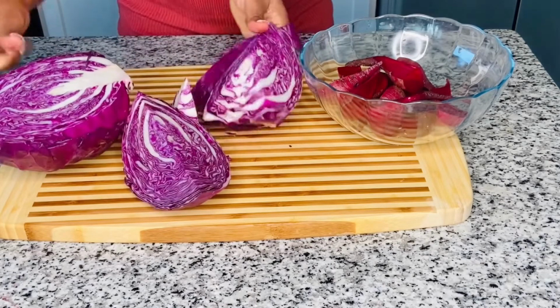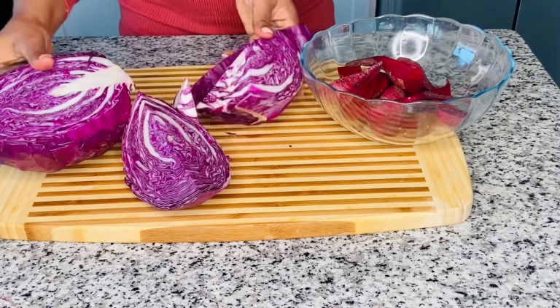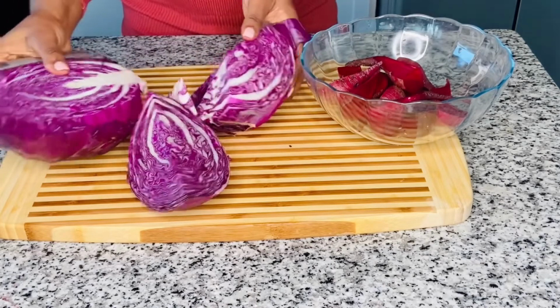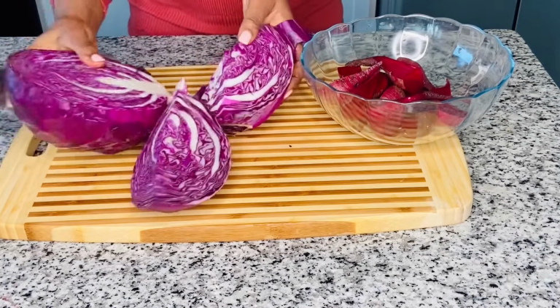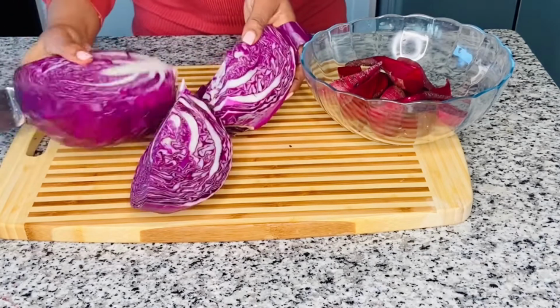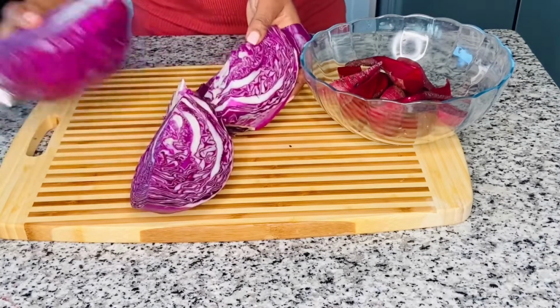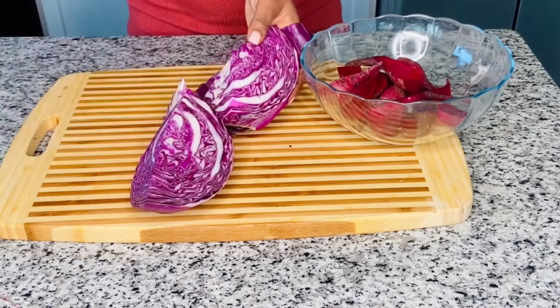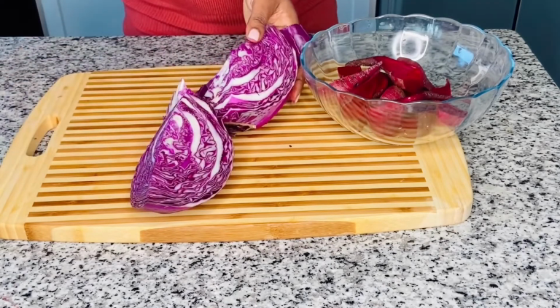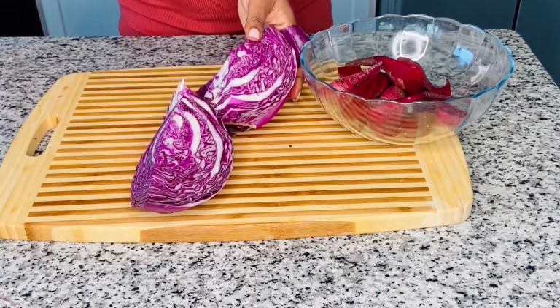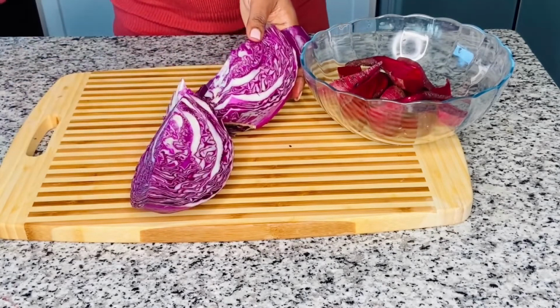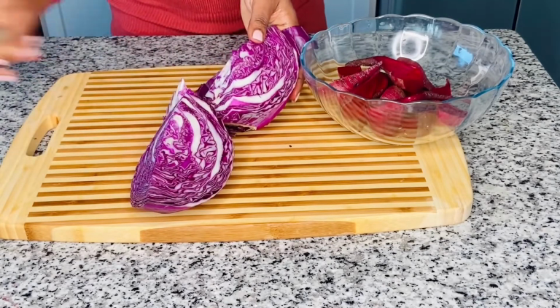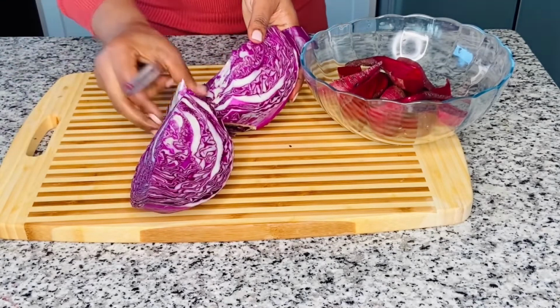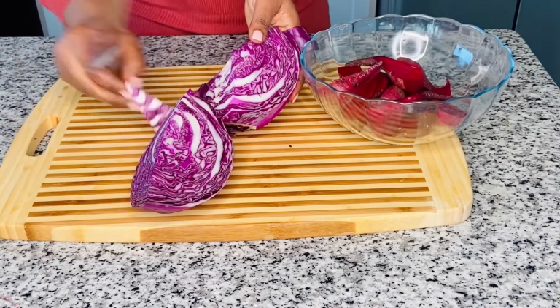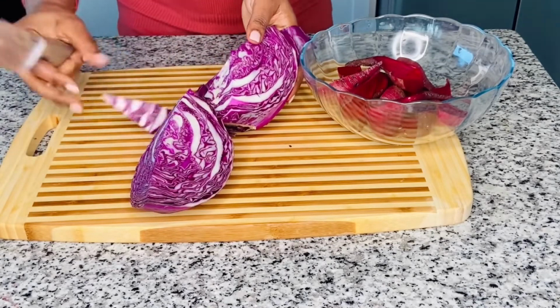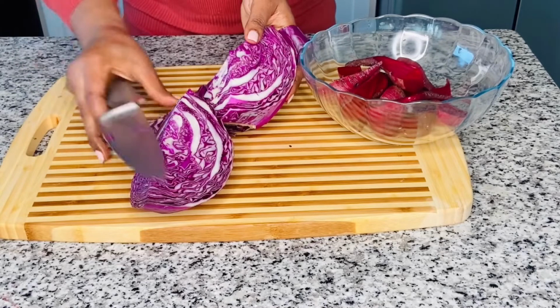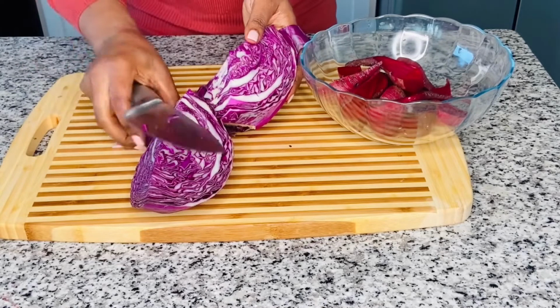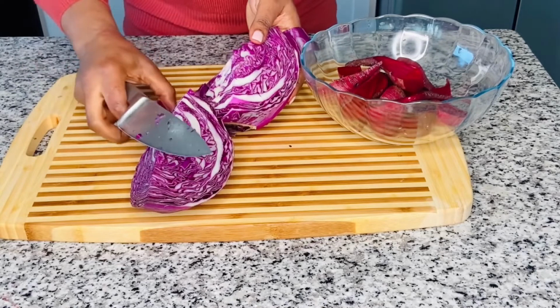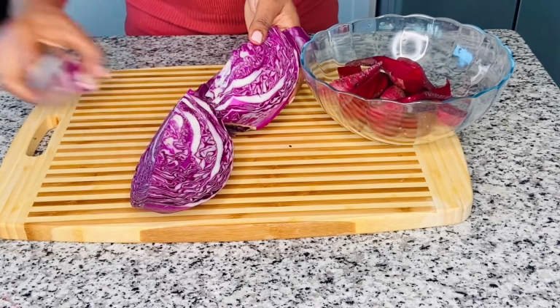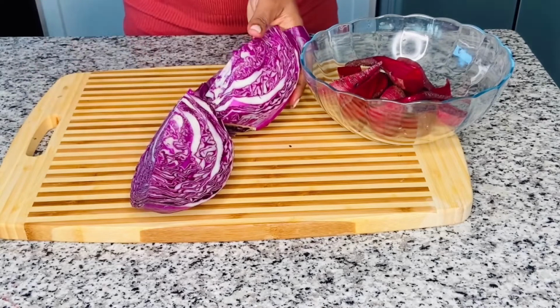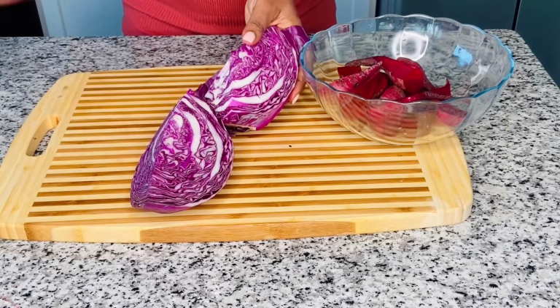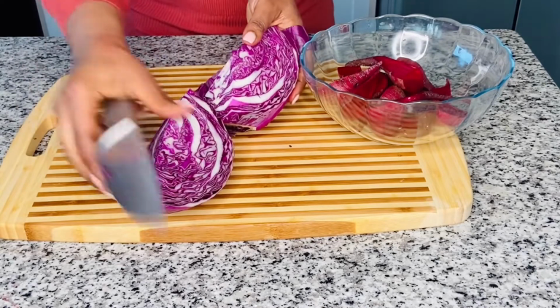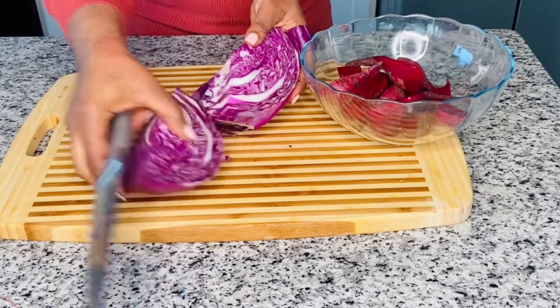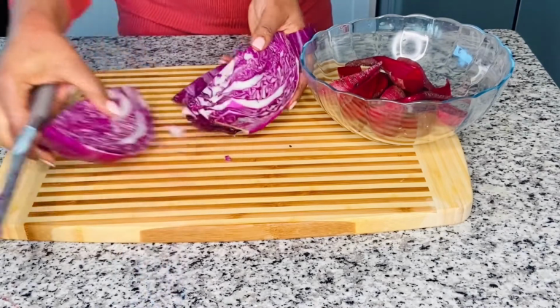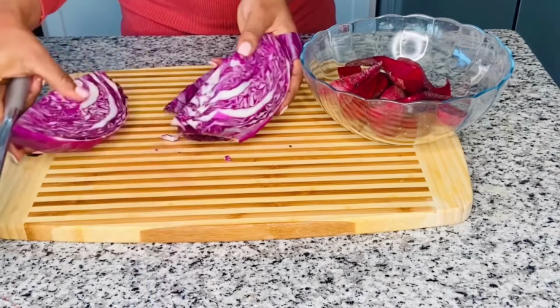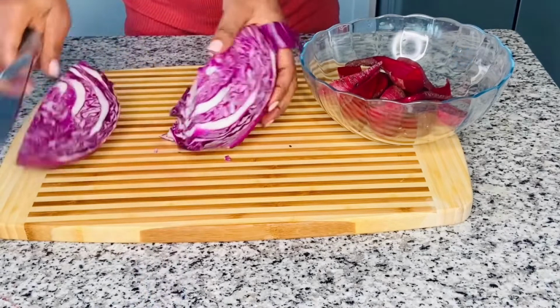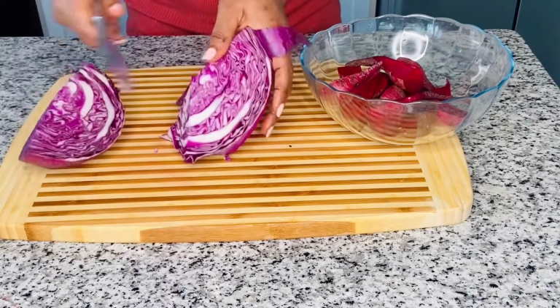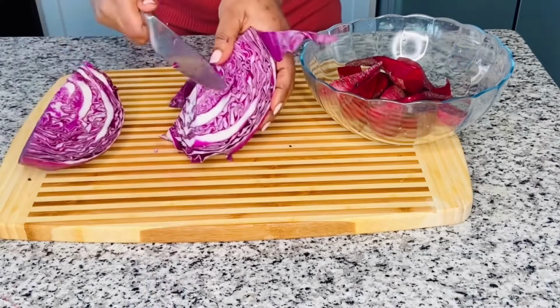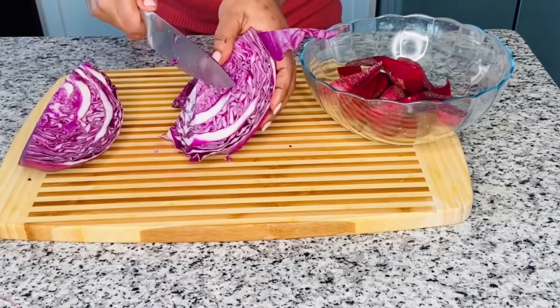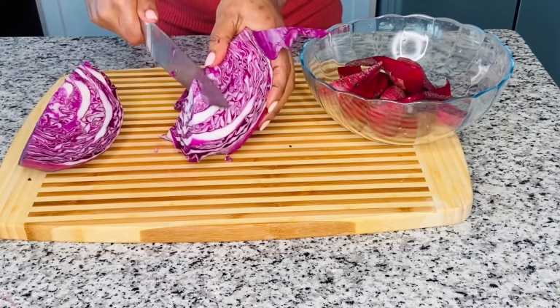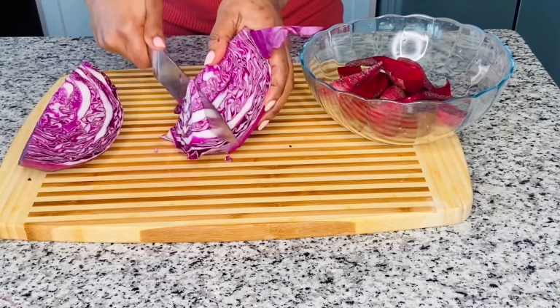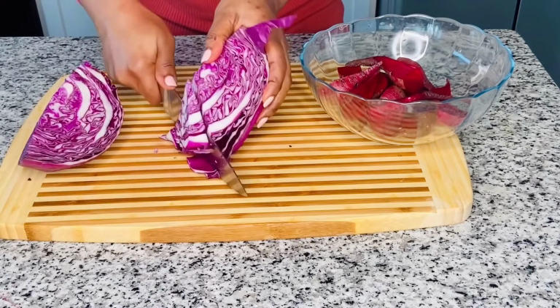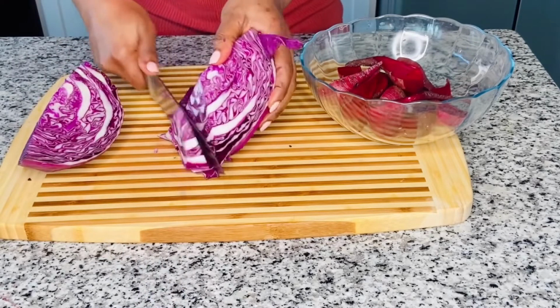I will be using half of this red cabbage and will then slice it into manageable sizes.